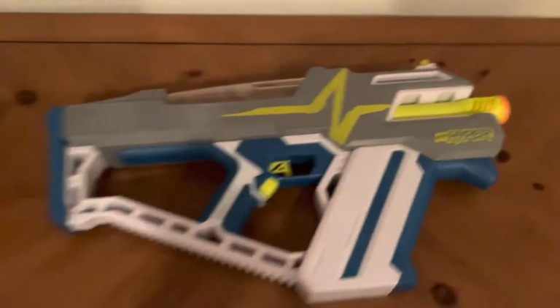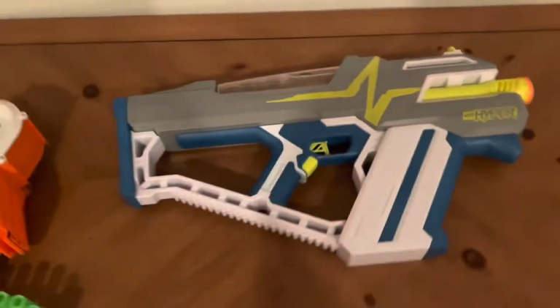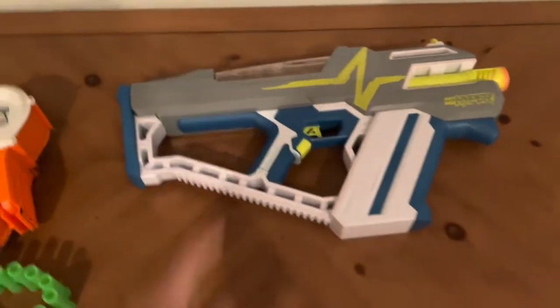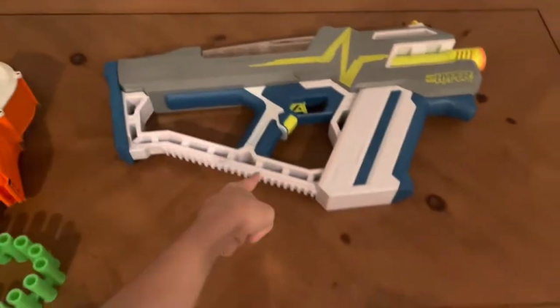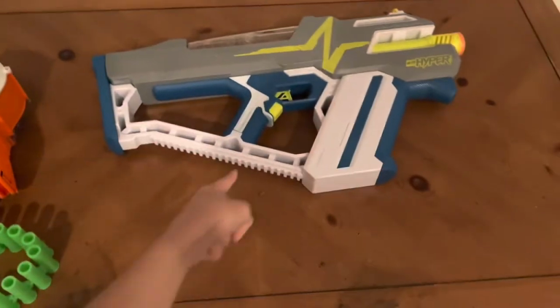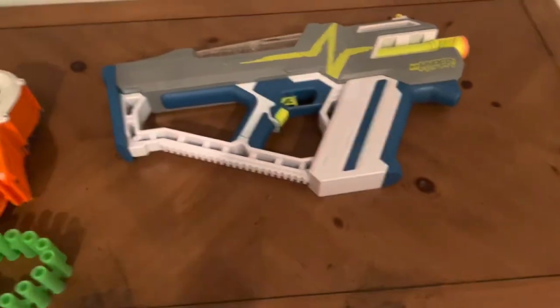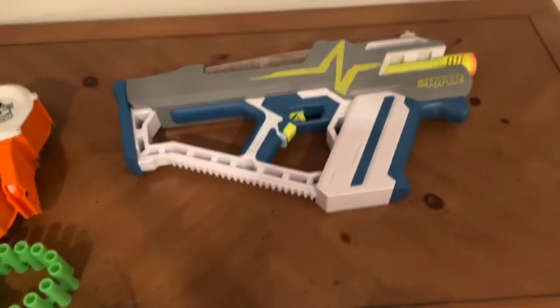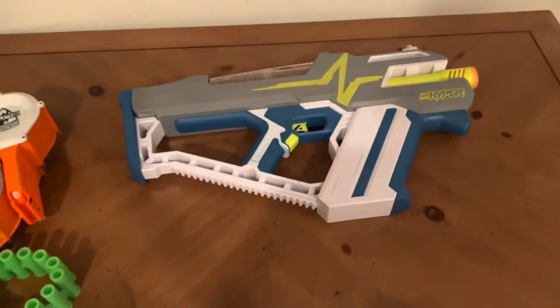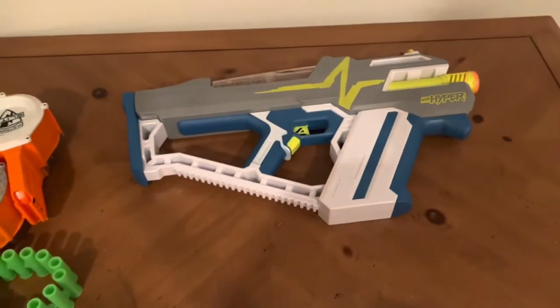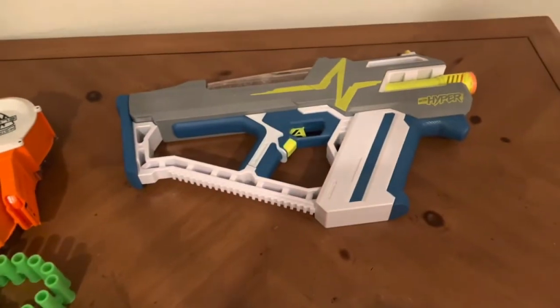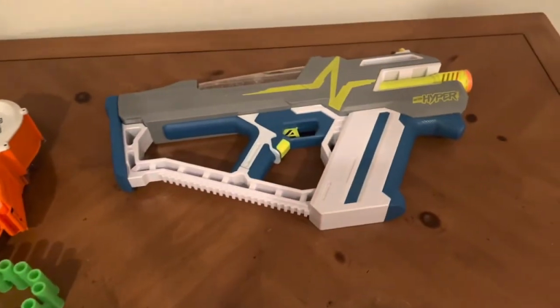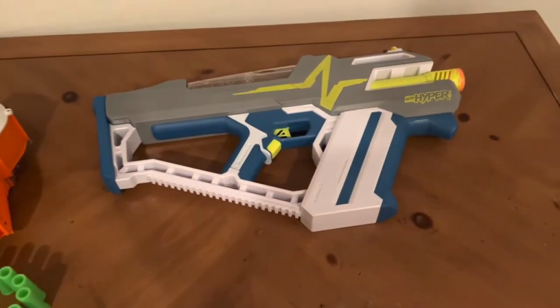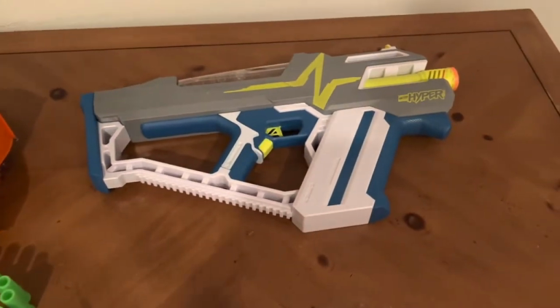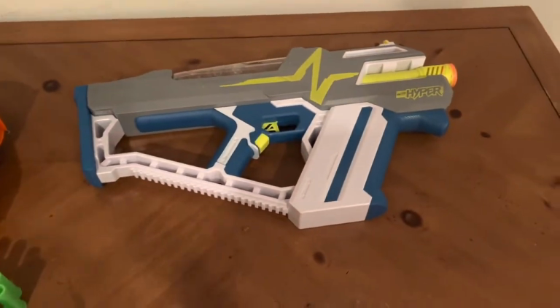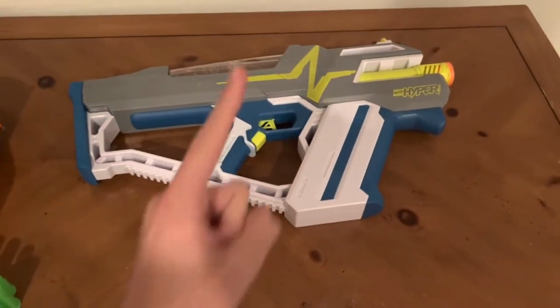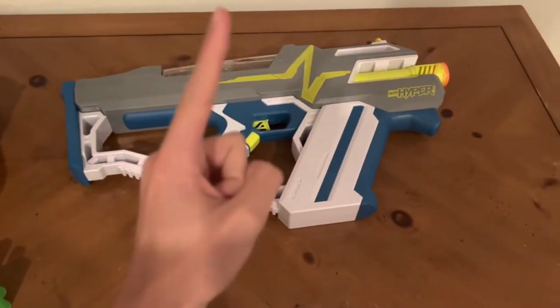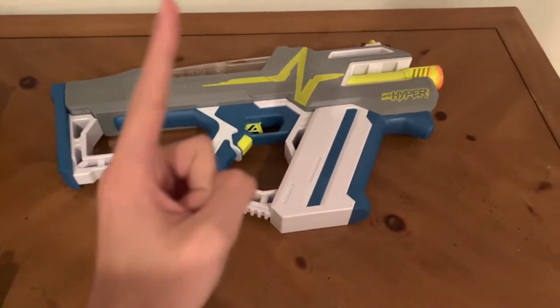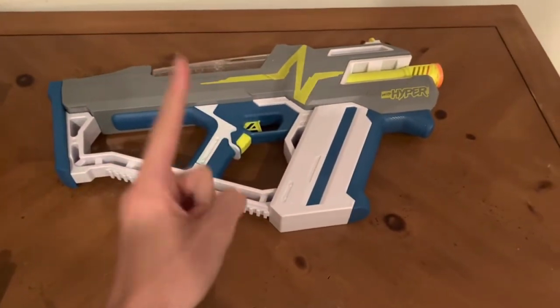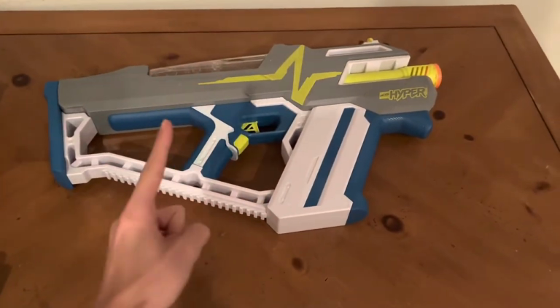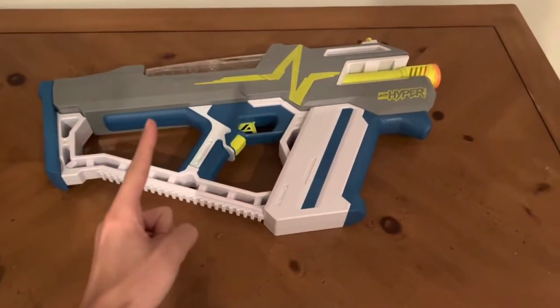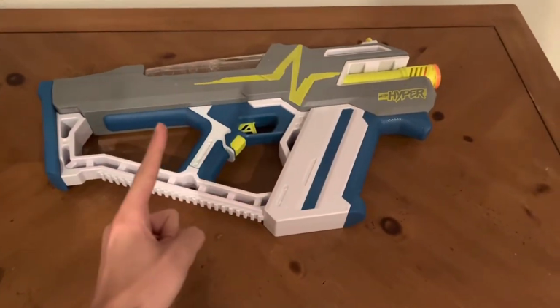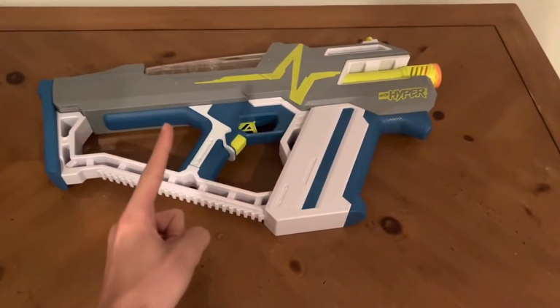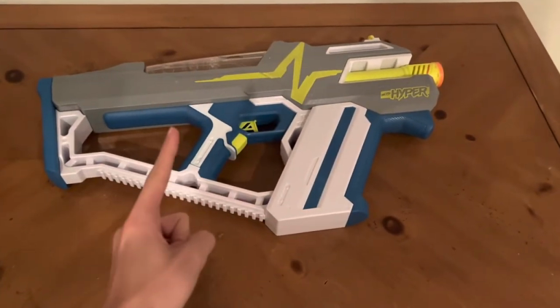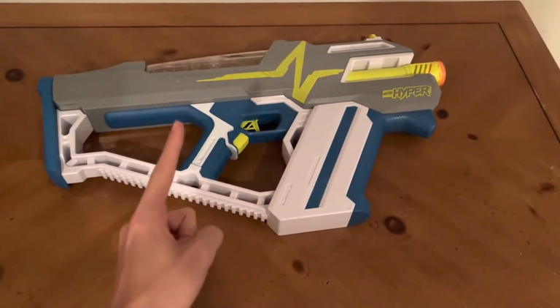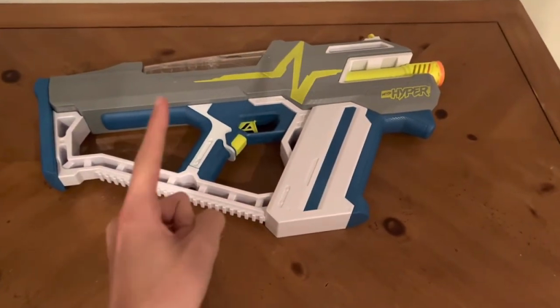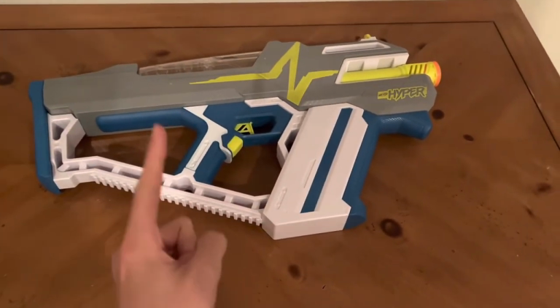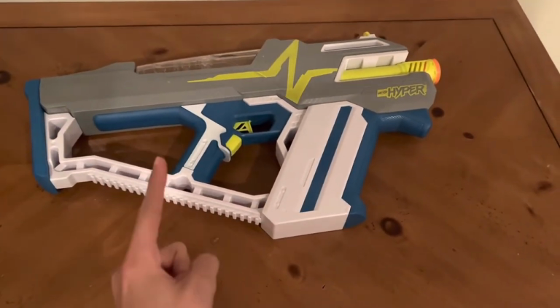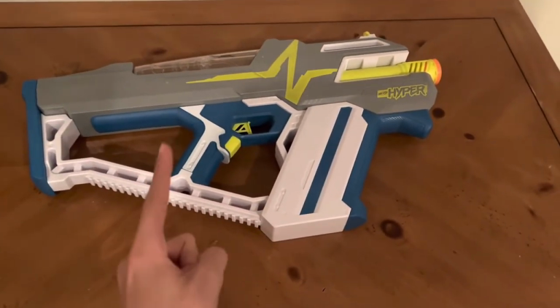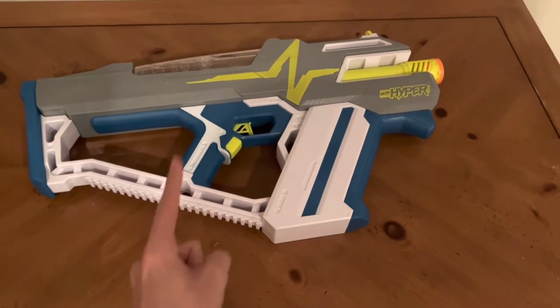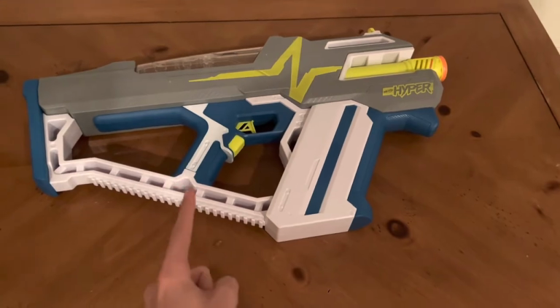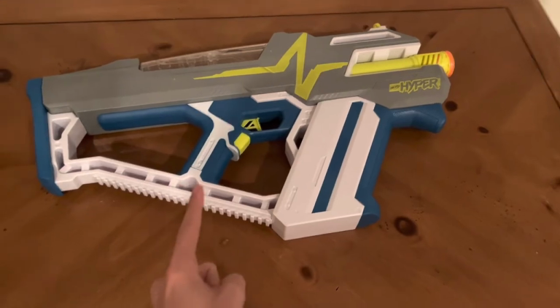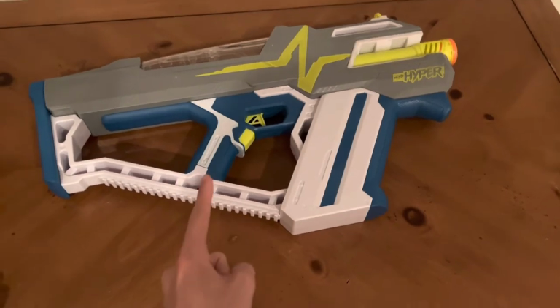This blaster sucks. Let me explain why it sucks, without actually saying anything.